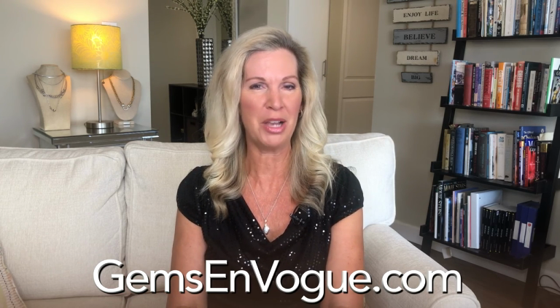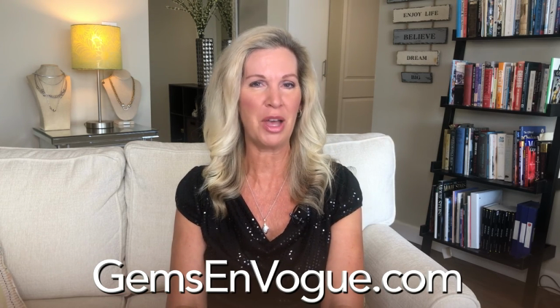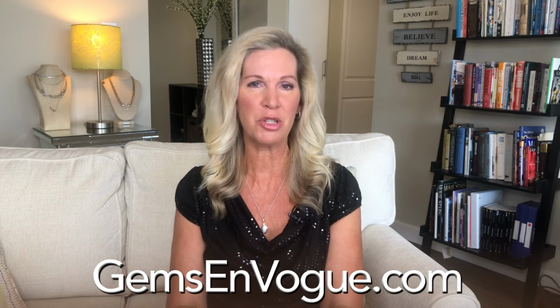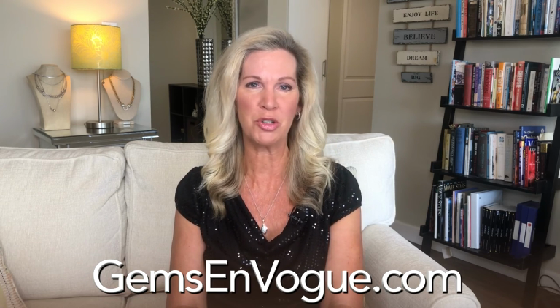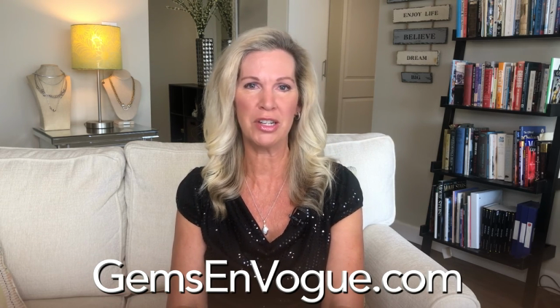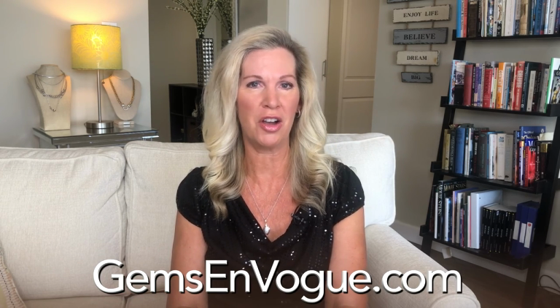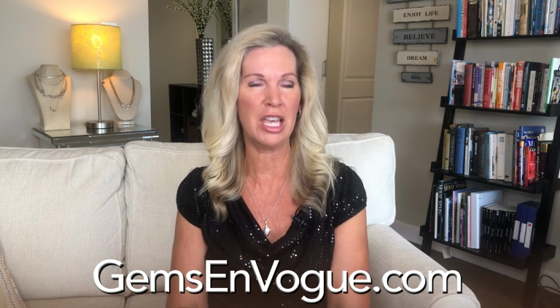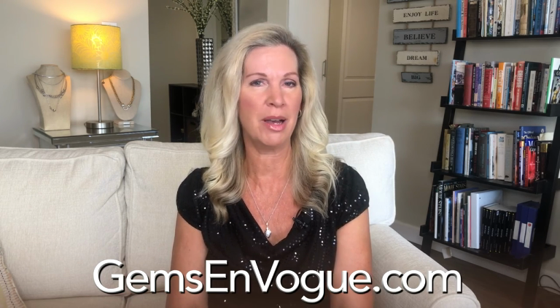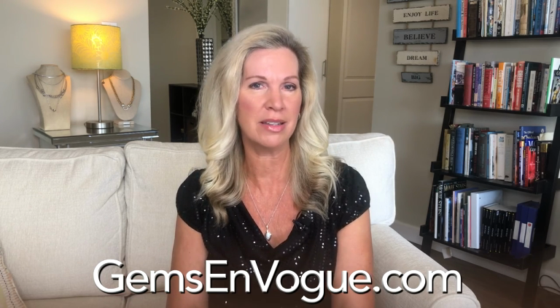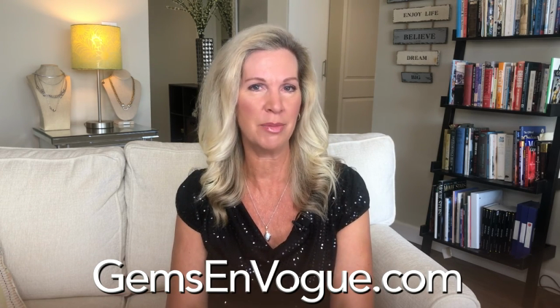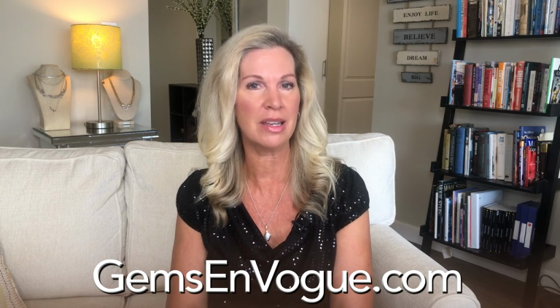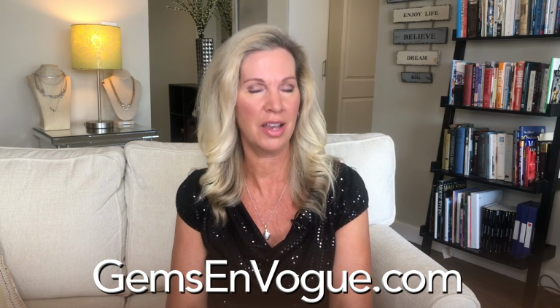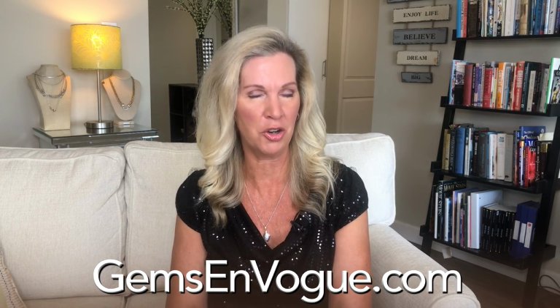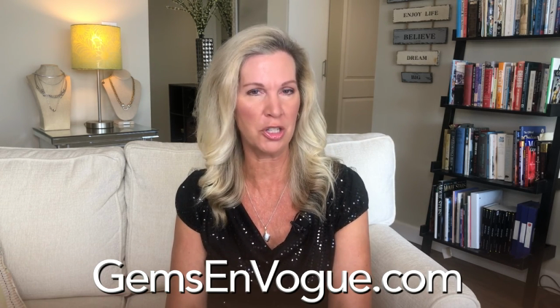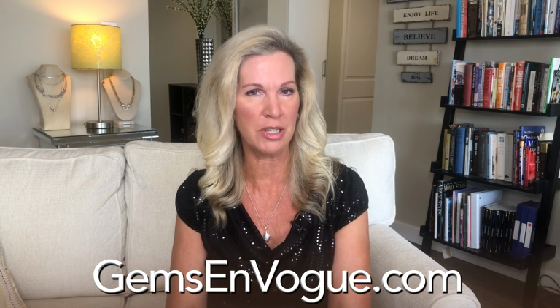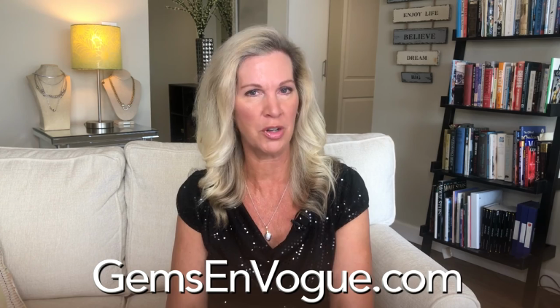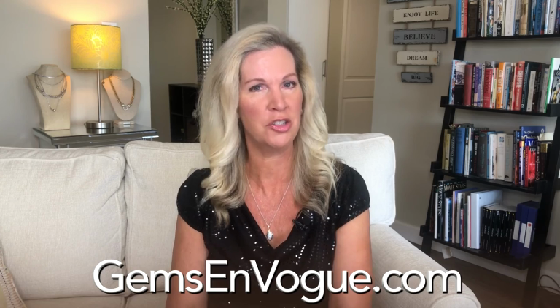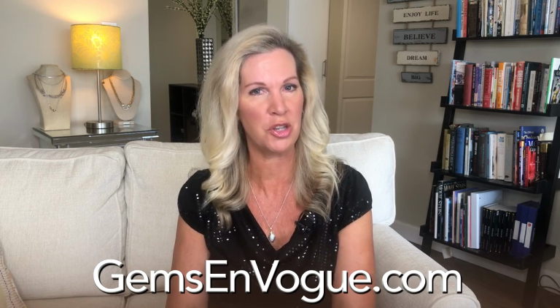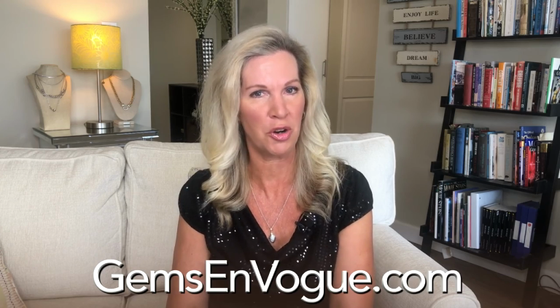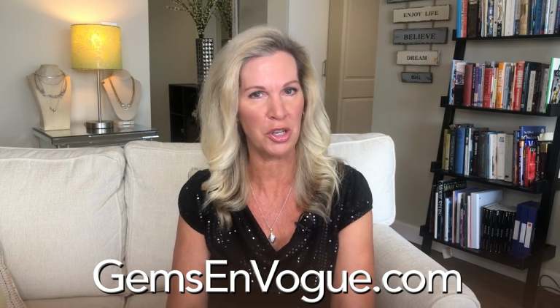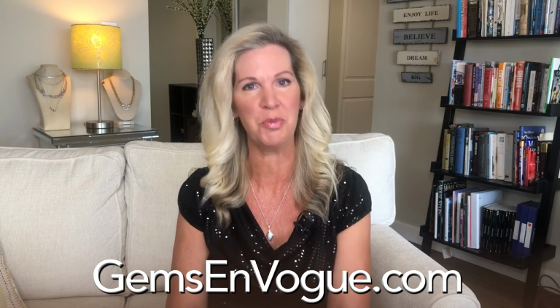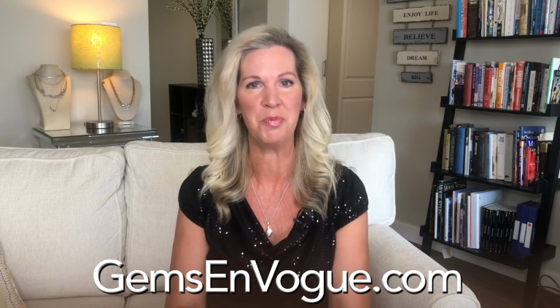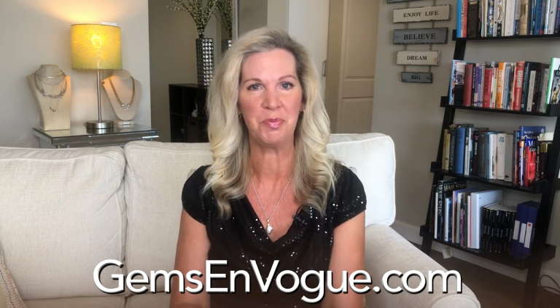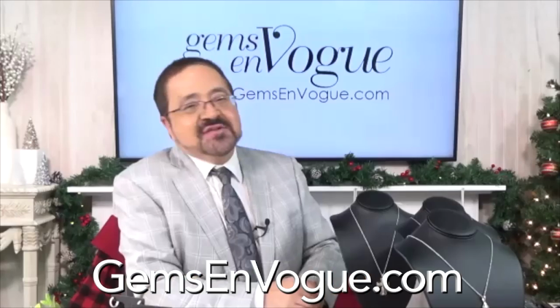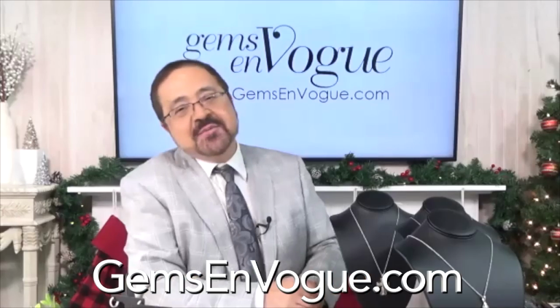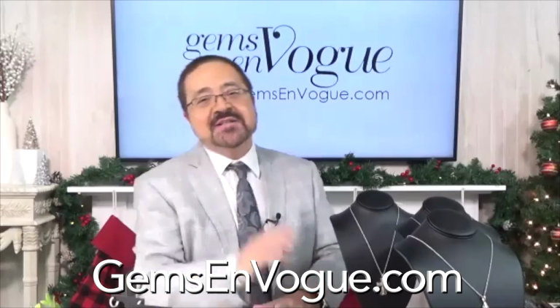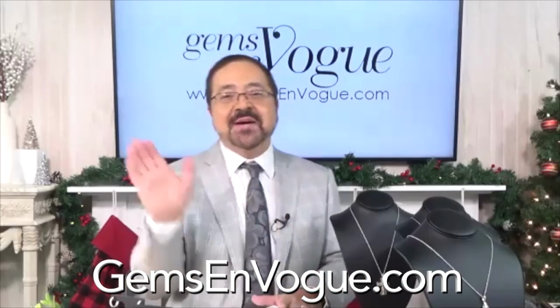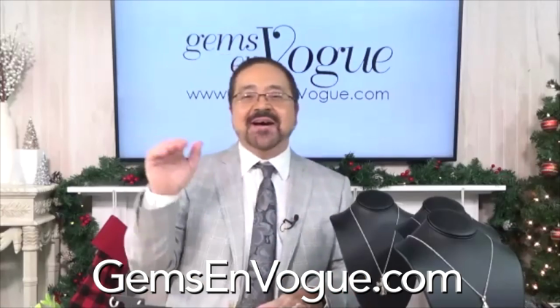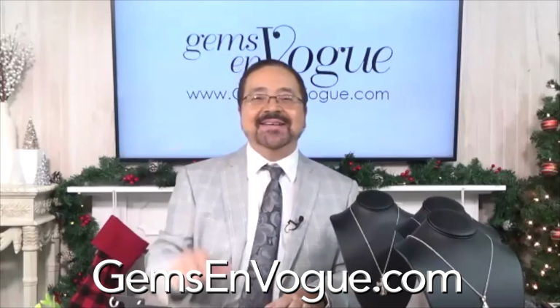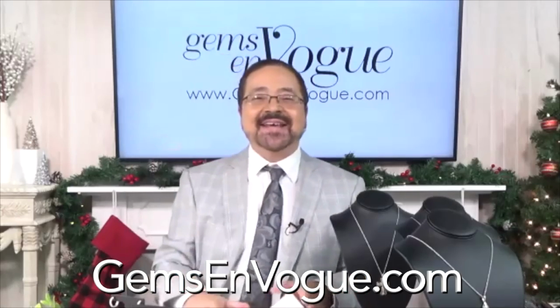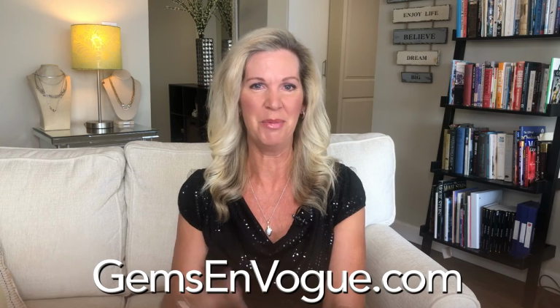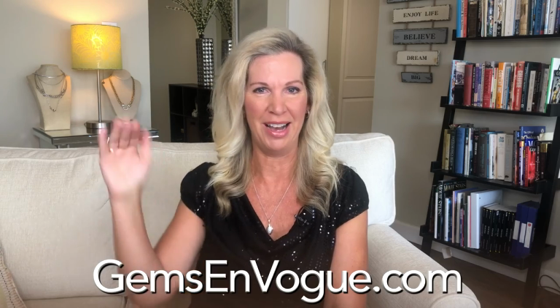That was so much fun talking about diamonds — they are a girl's best friend, and so are you. Thank you so much. Bye-bye now.